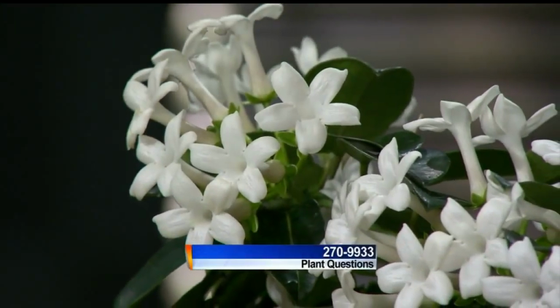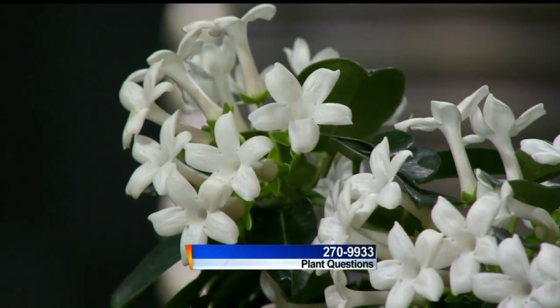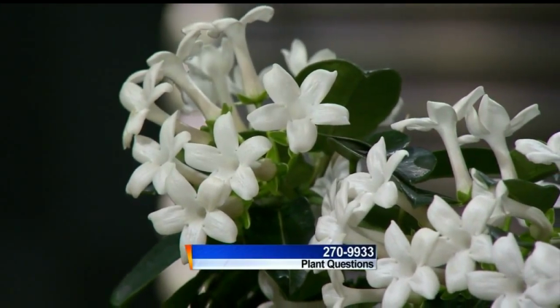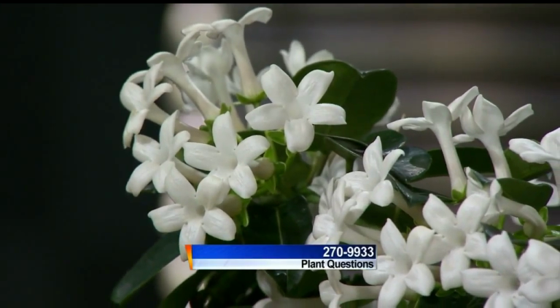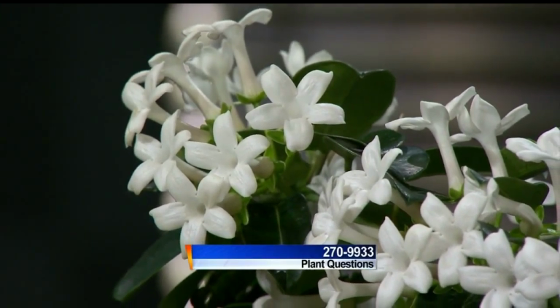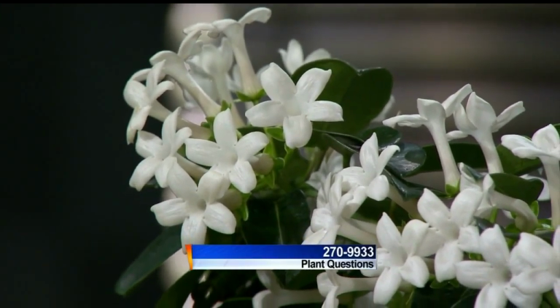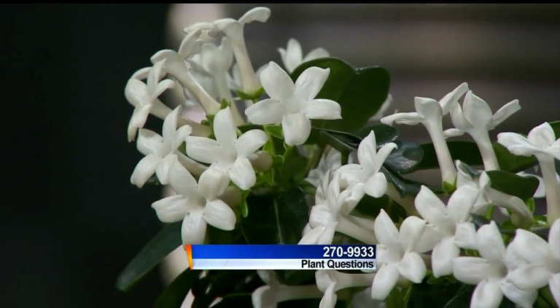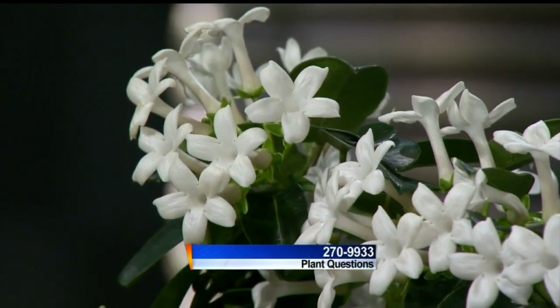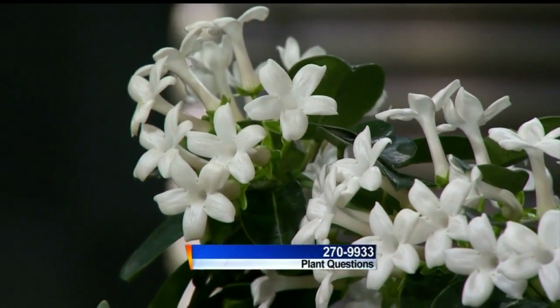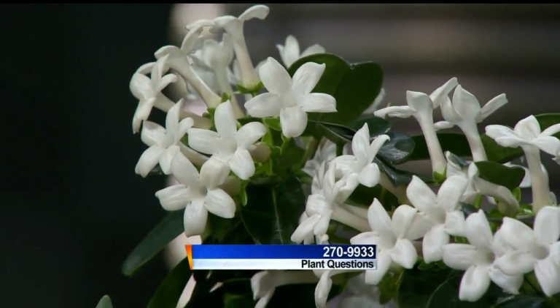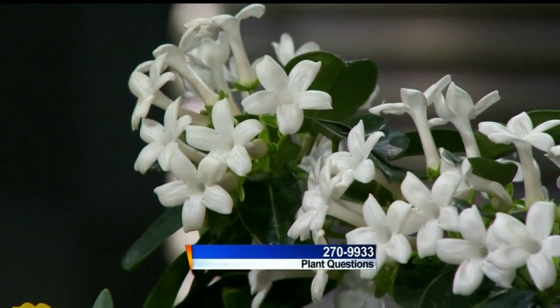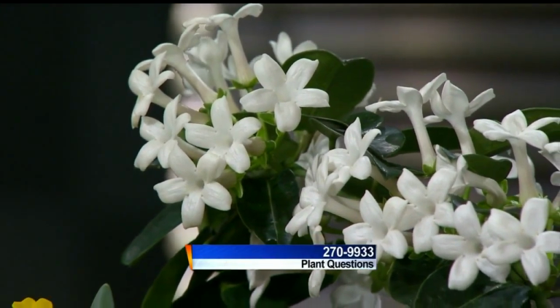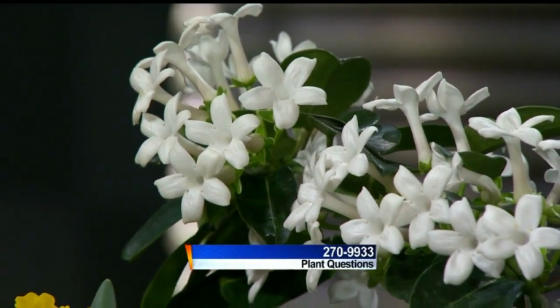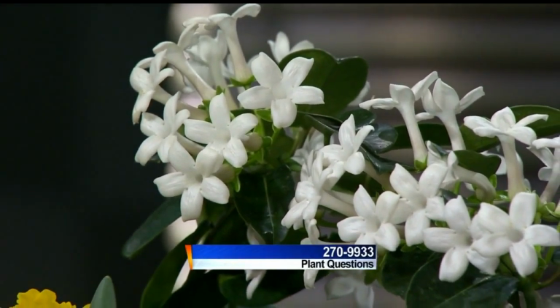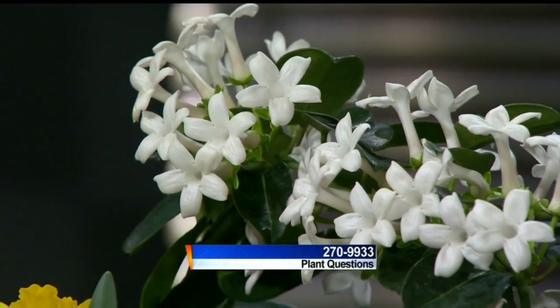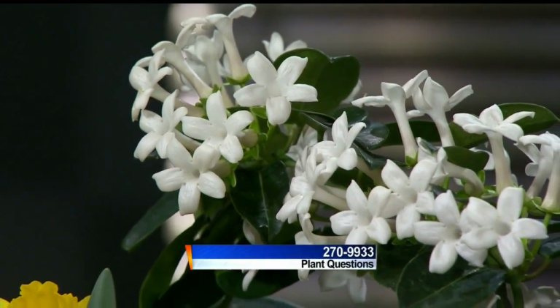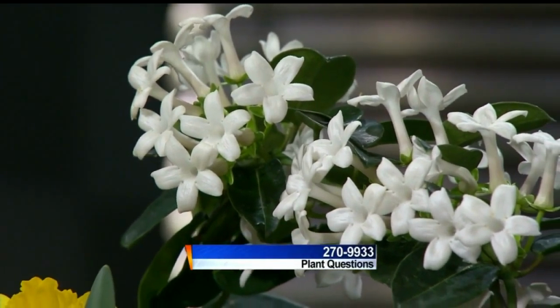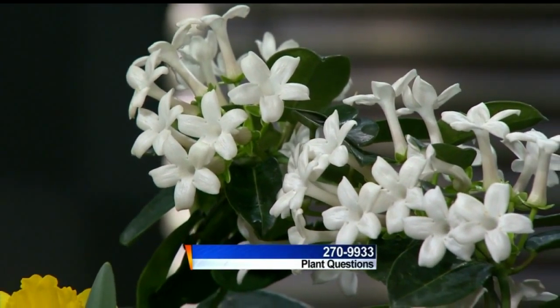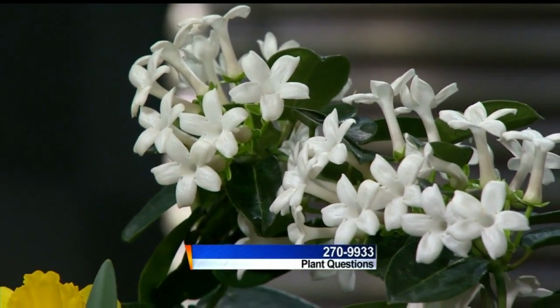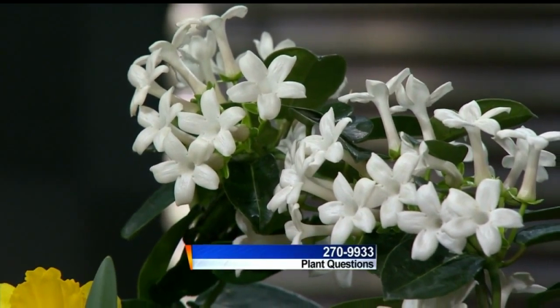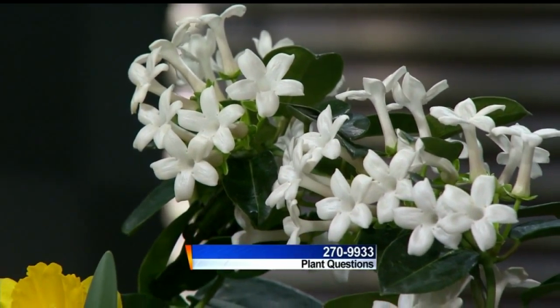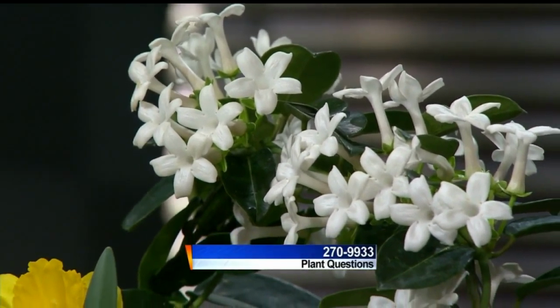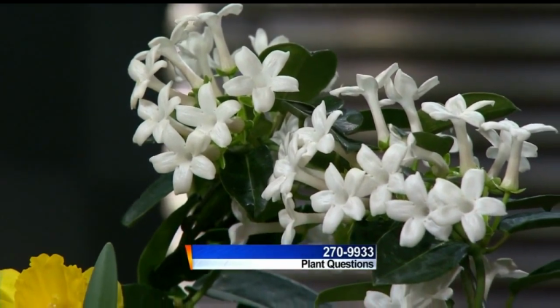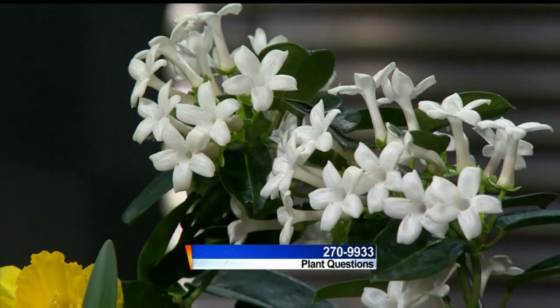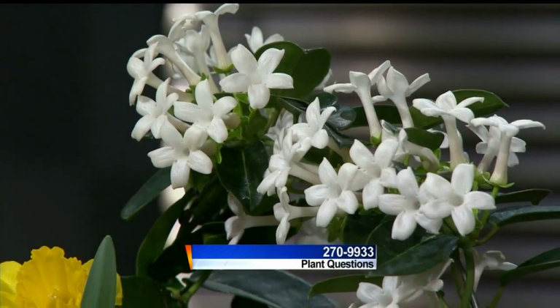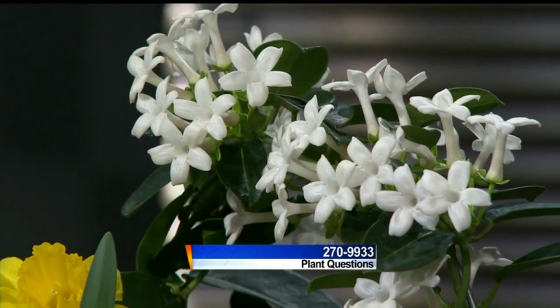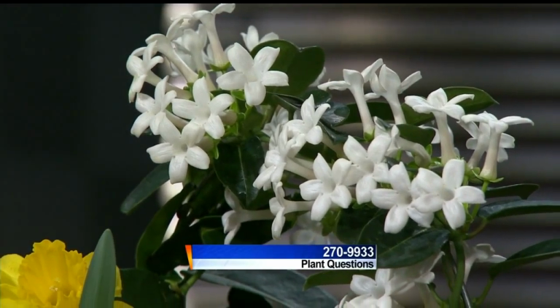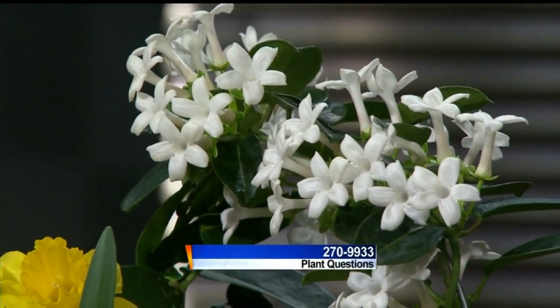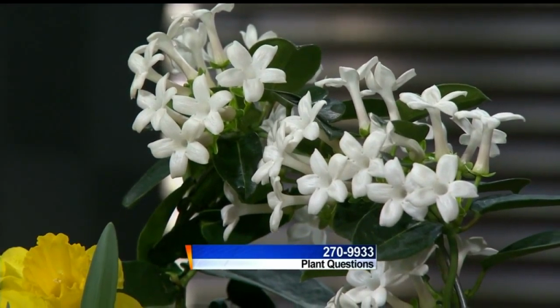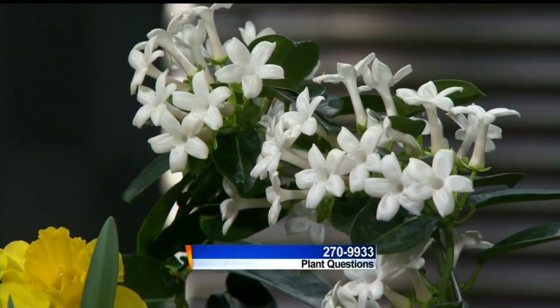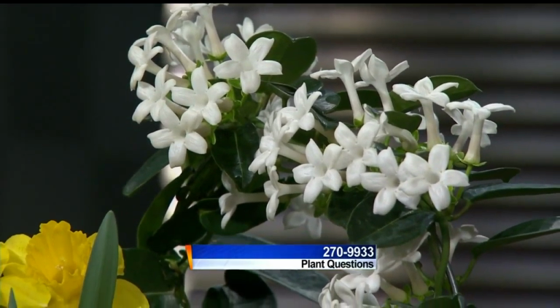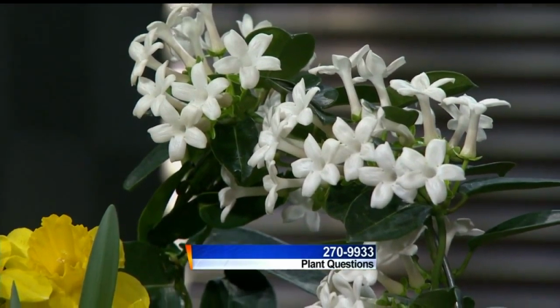Lisa Briggs from The Brews Company is taking your plant and garden questions at 270-993-3.